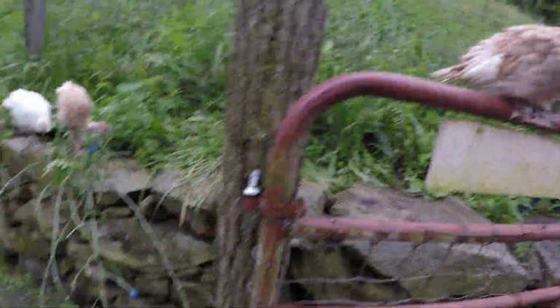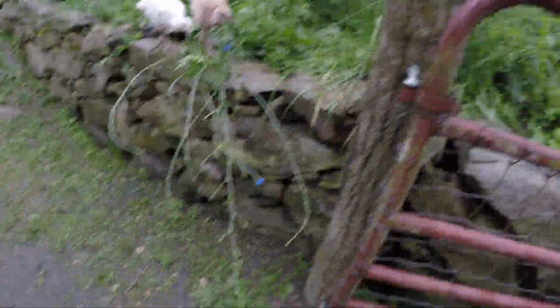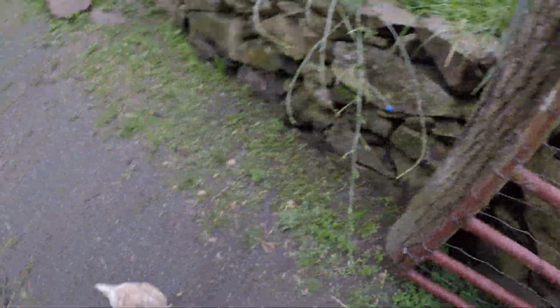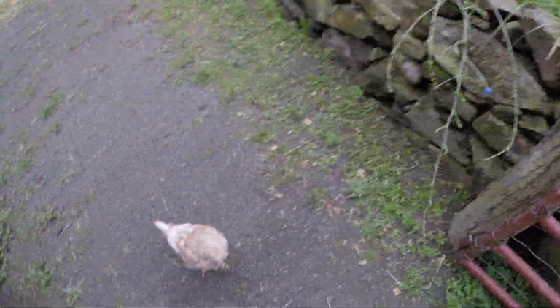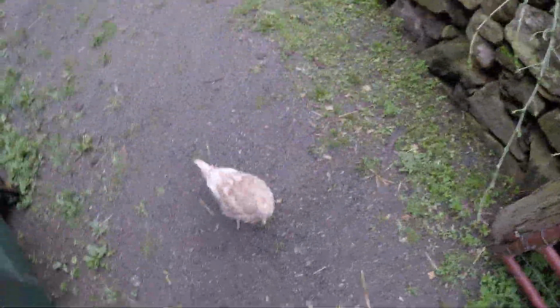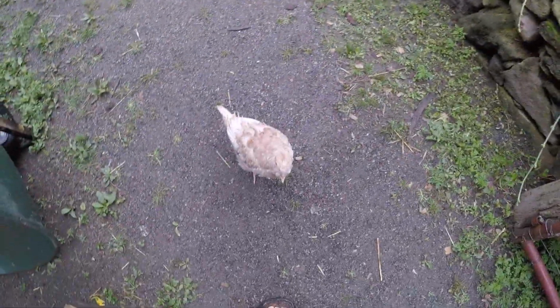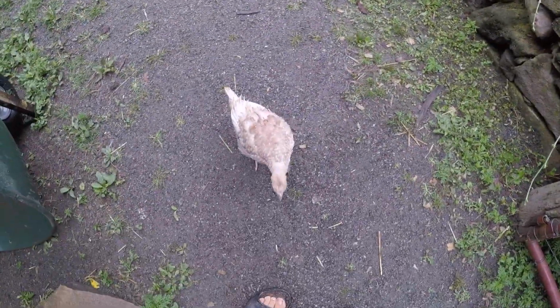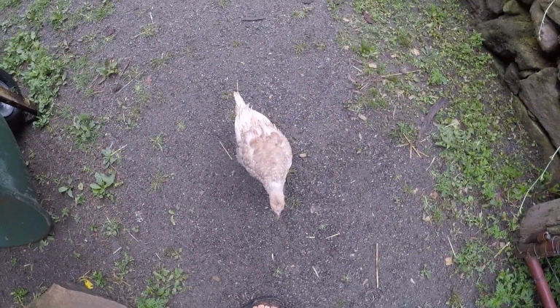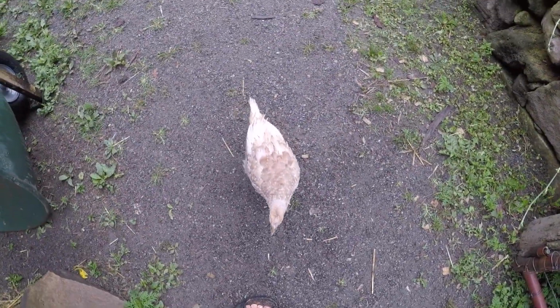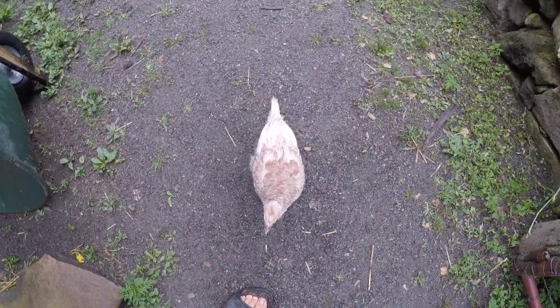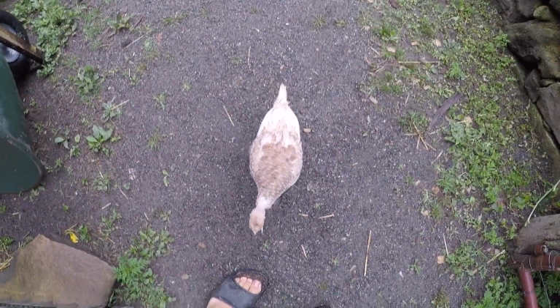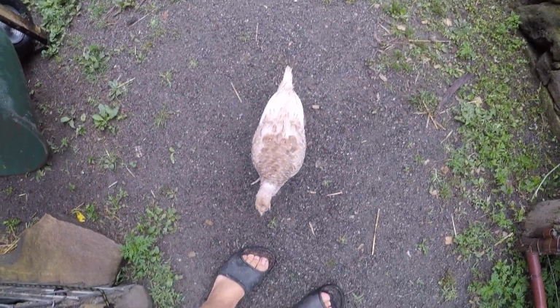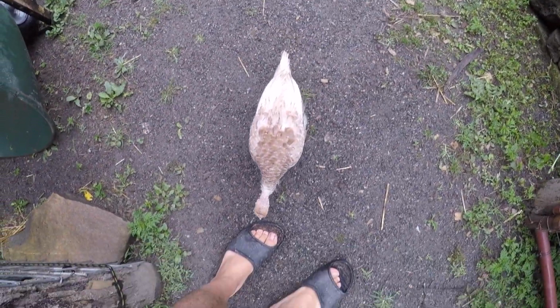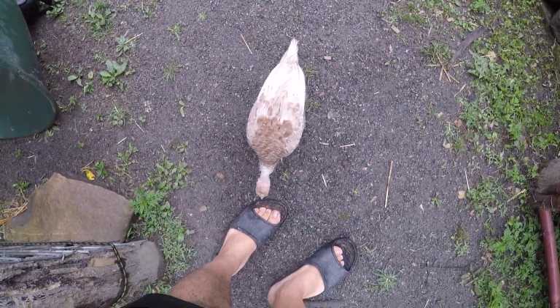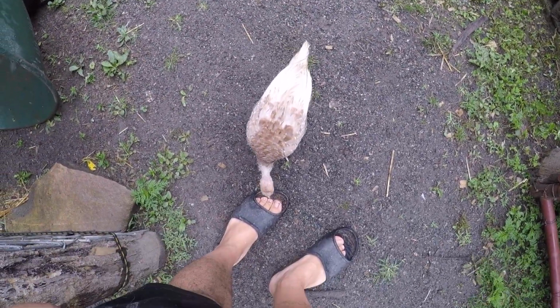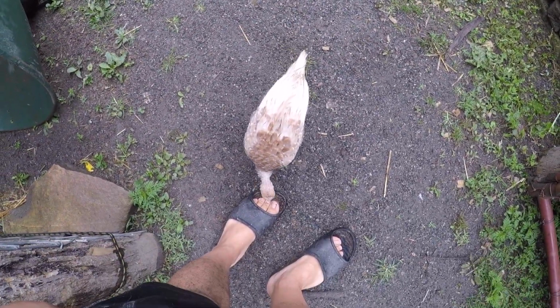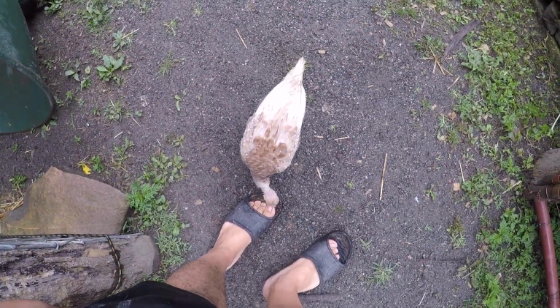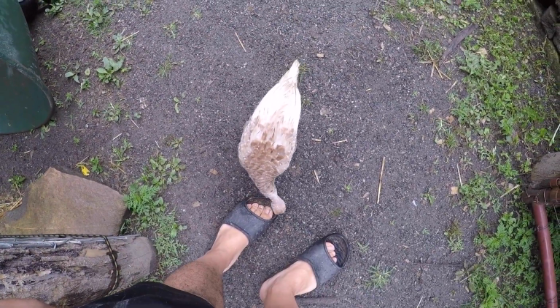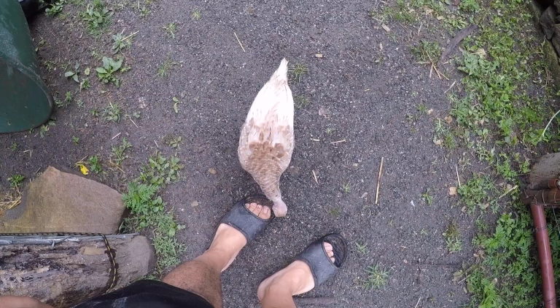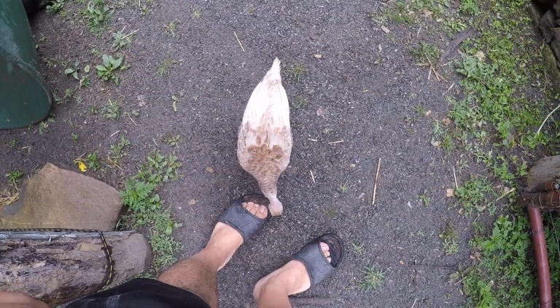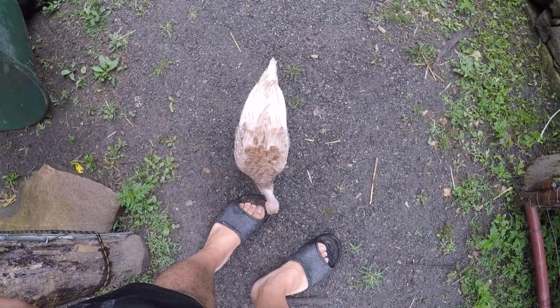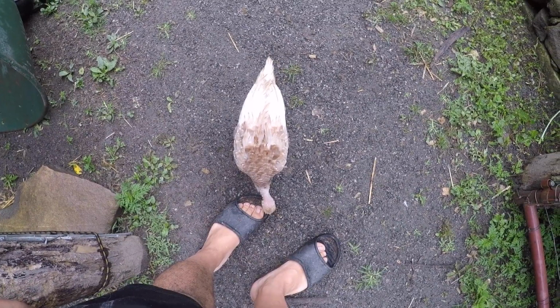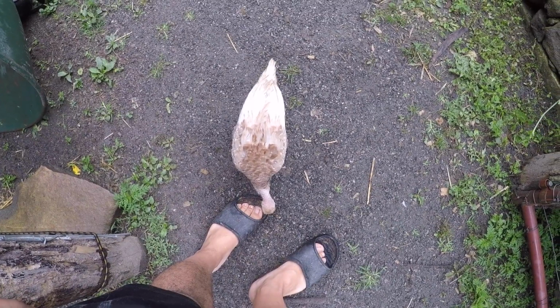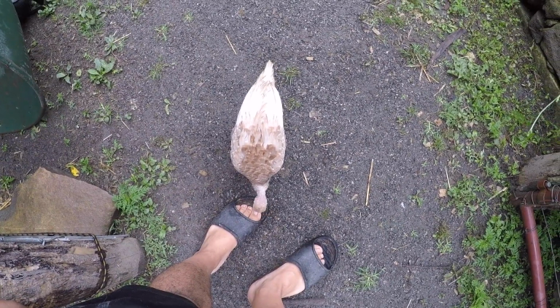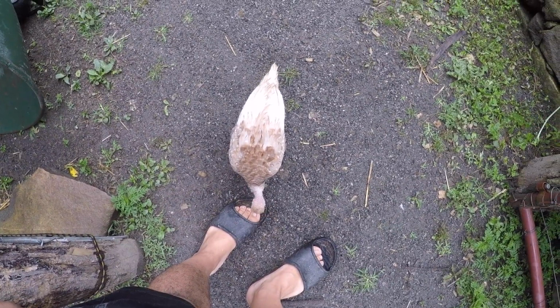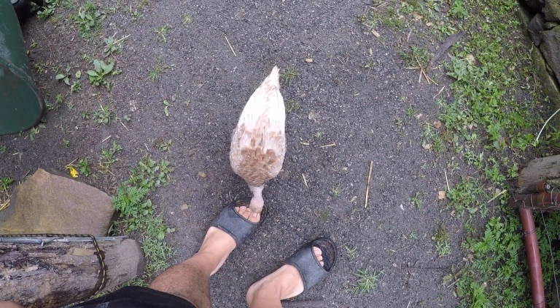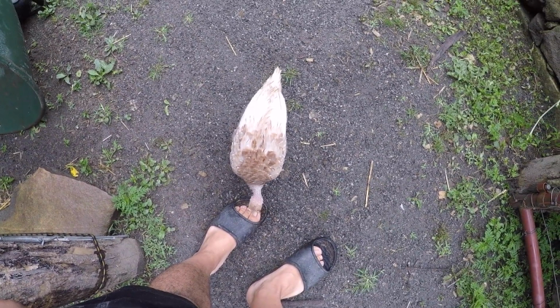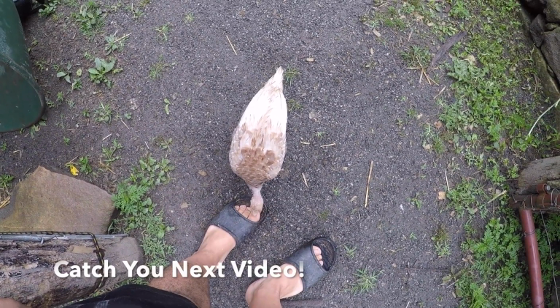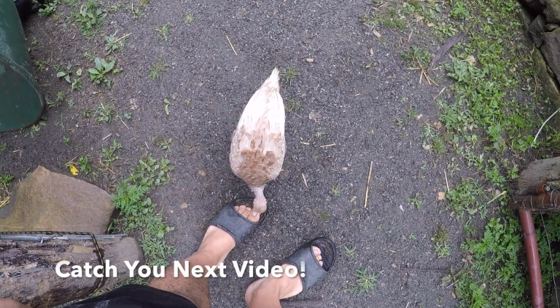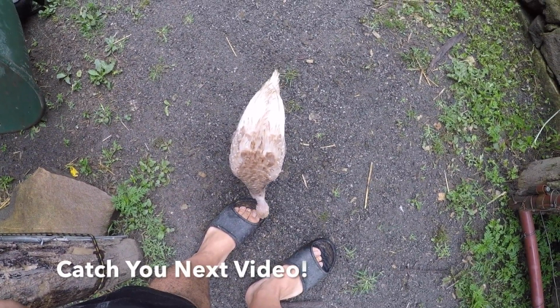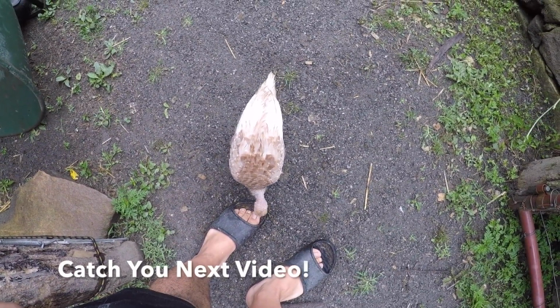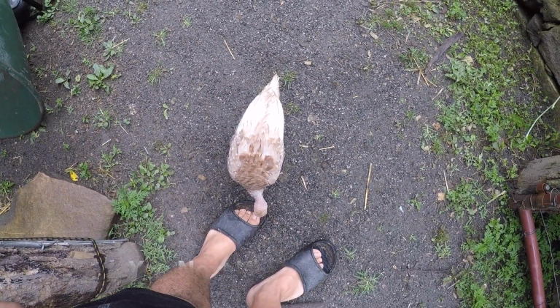What are you doing? Are you pecking at the back of my feet? Look at this — let's see how long I can tolerate it.